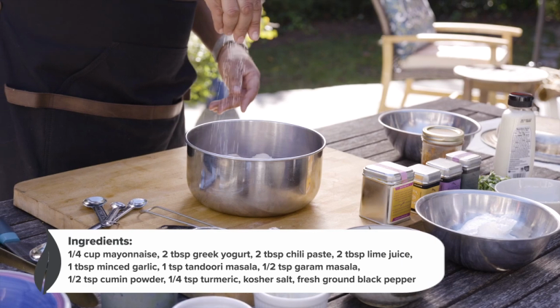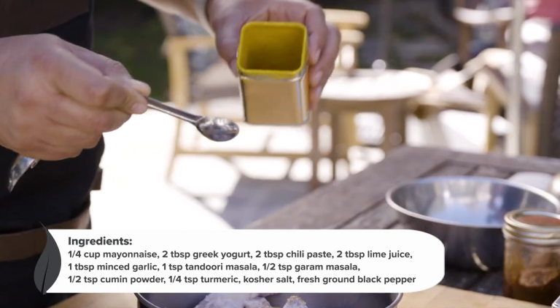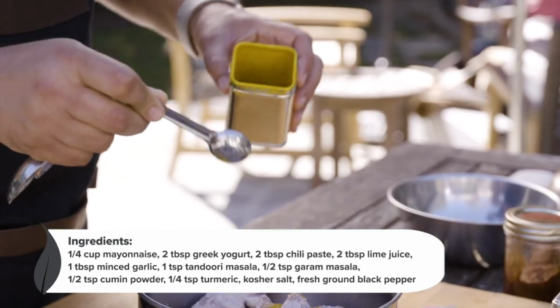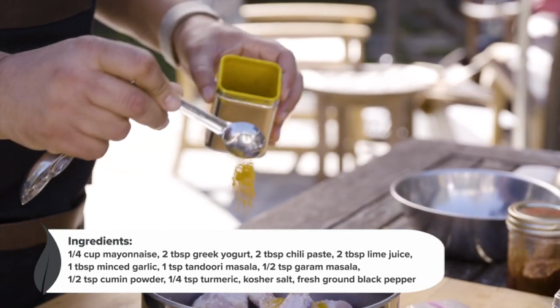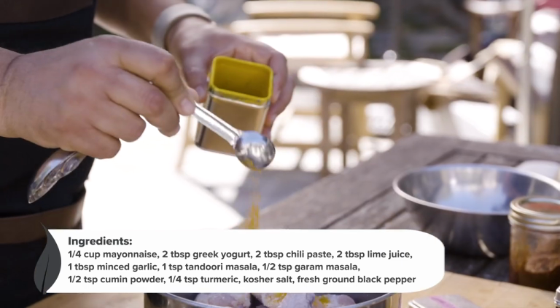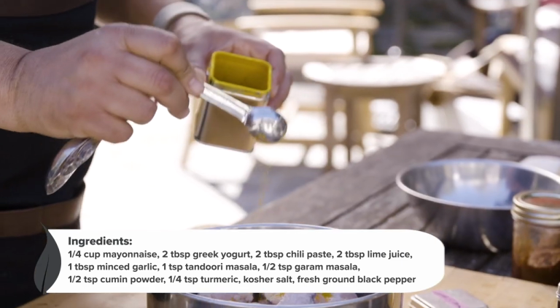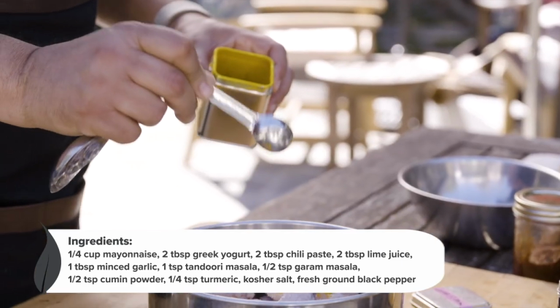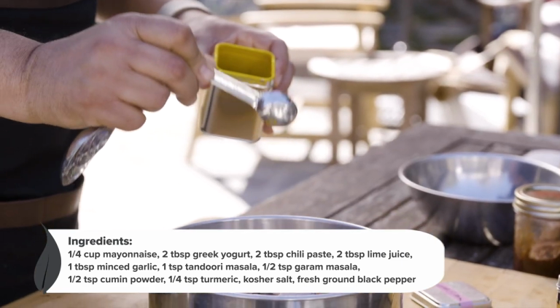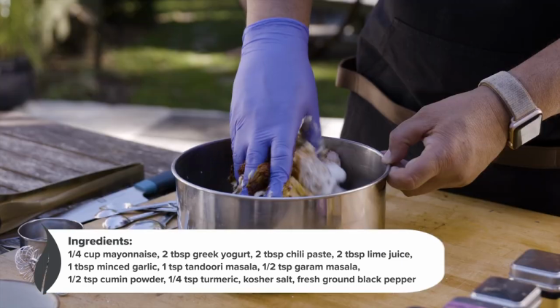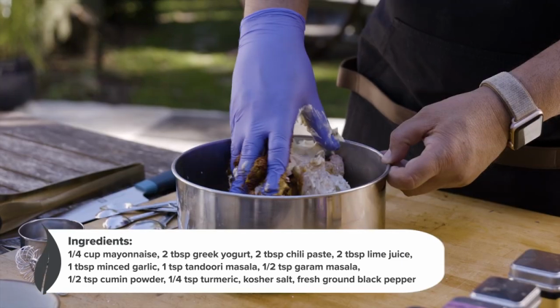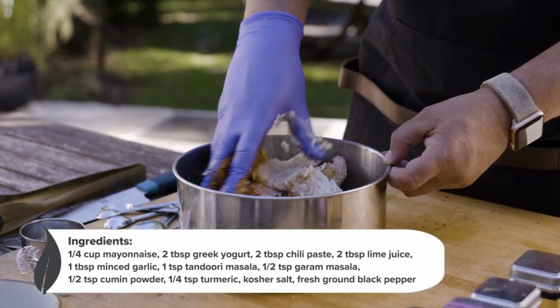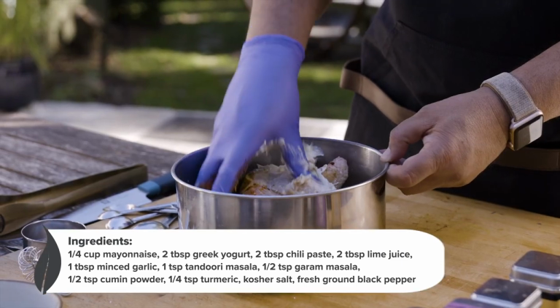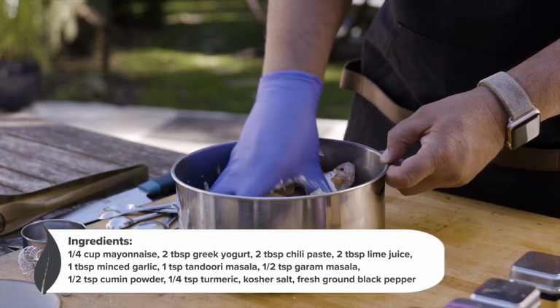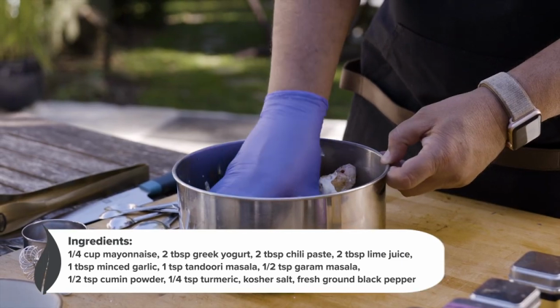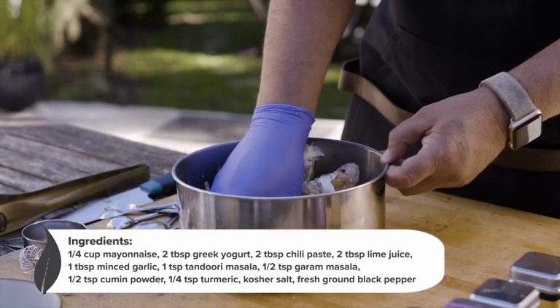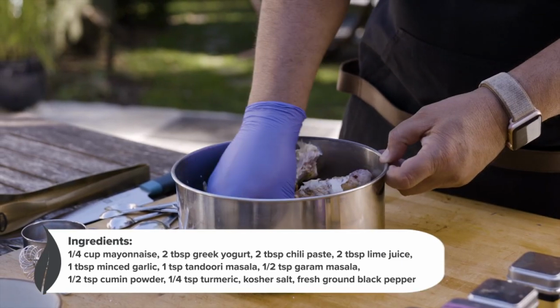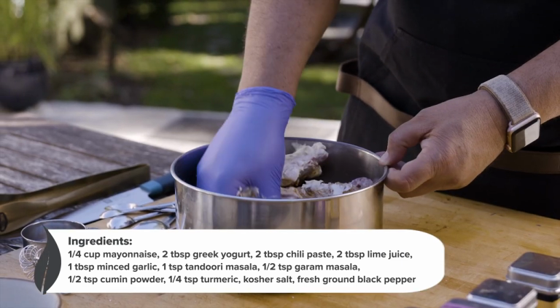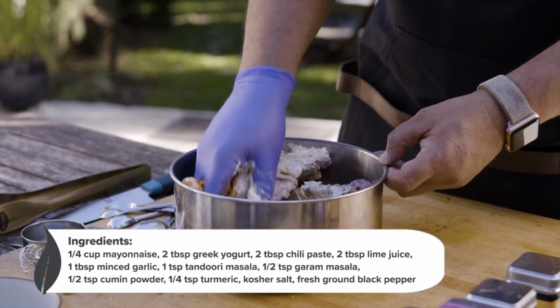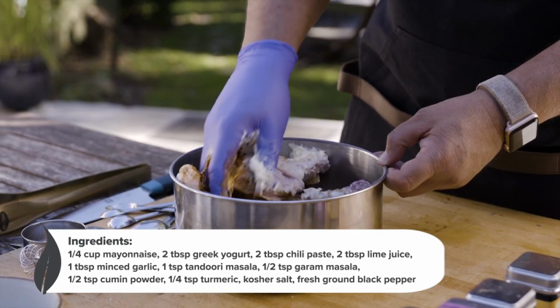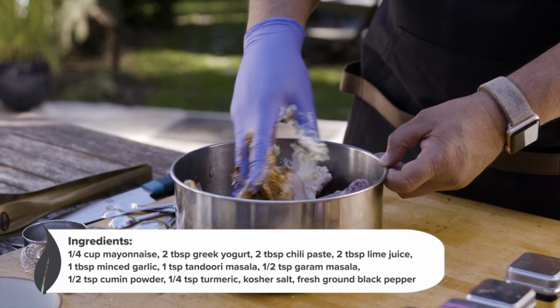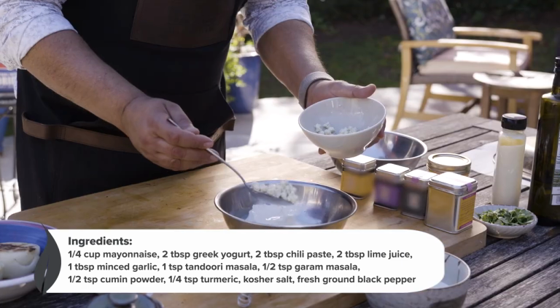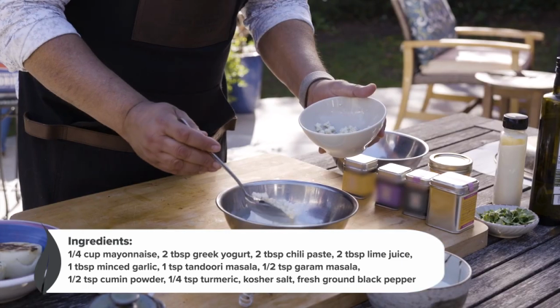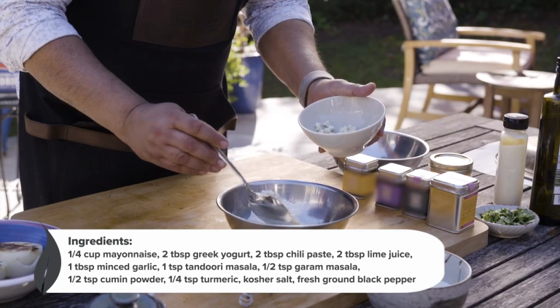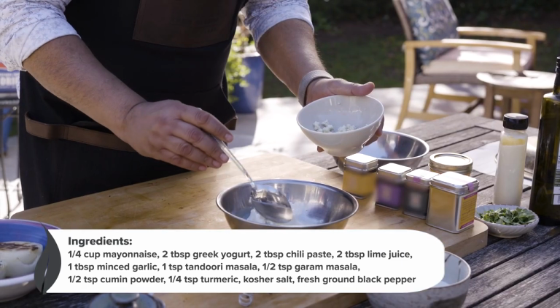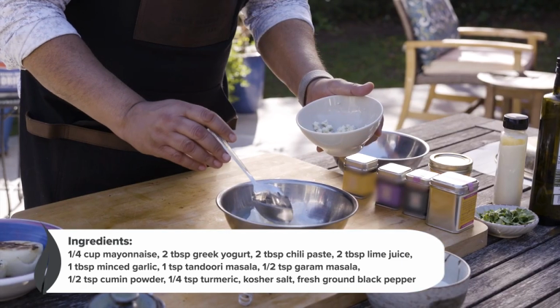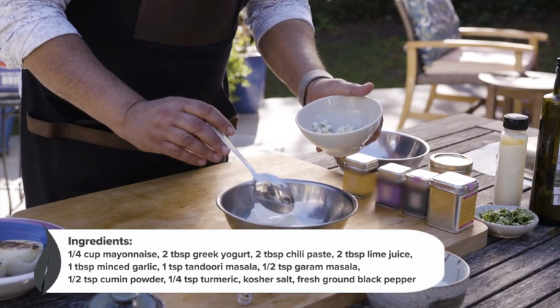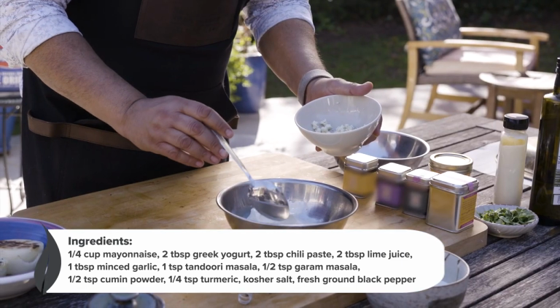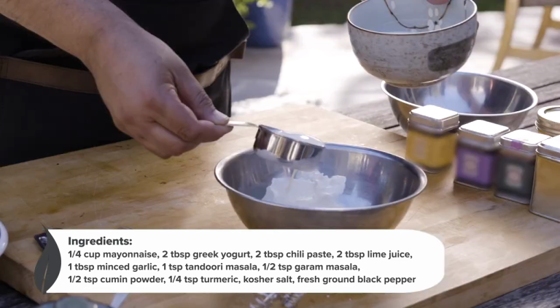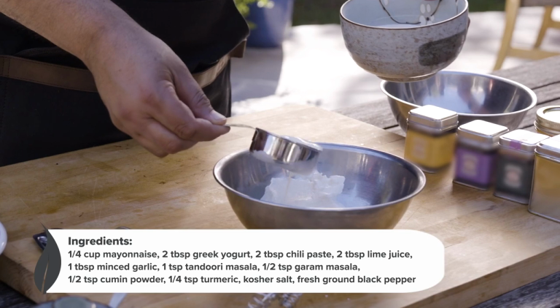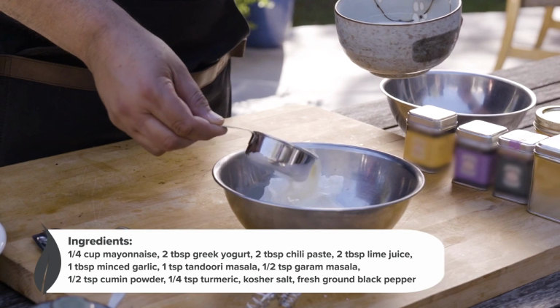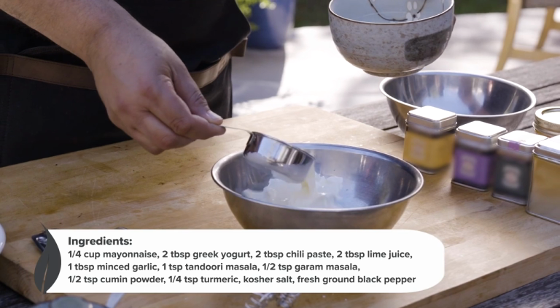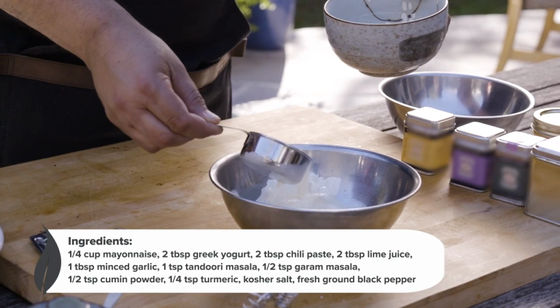This recipe is super simple. We're going to marinate the chicken with the spices, set it aside, and then make the blue cheese raita.